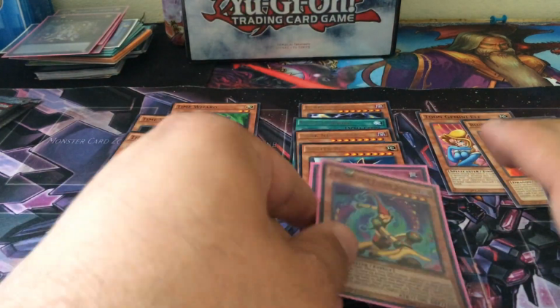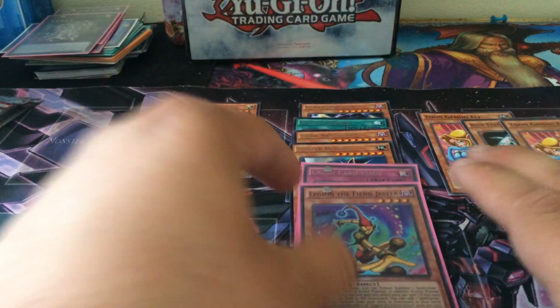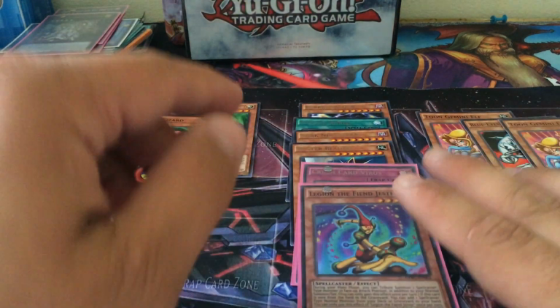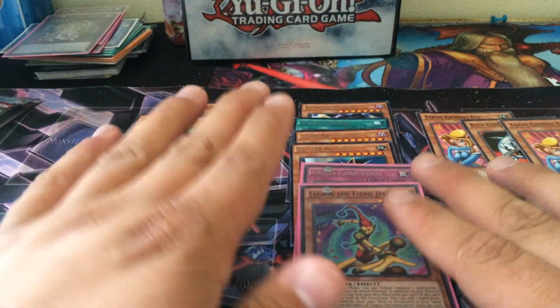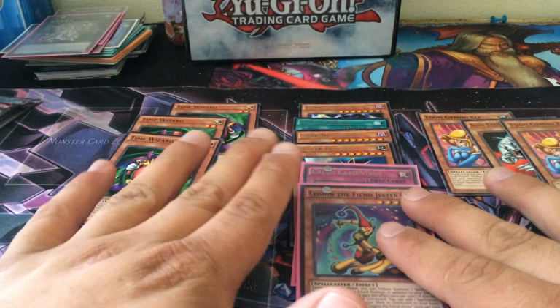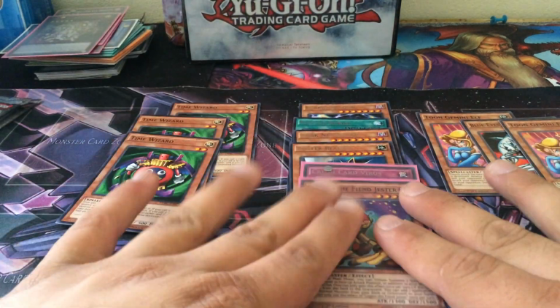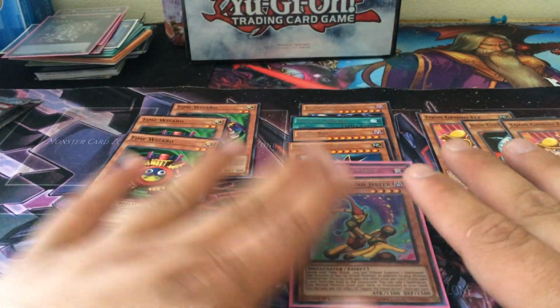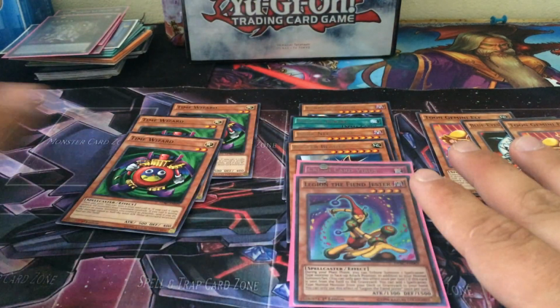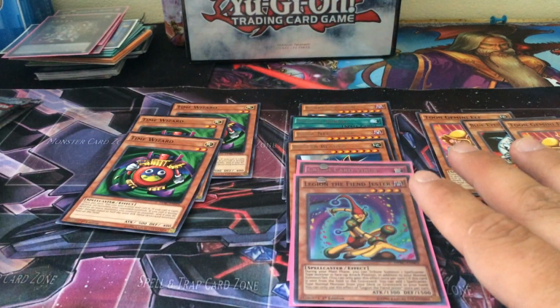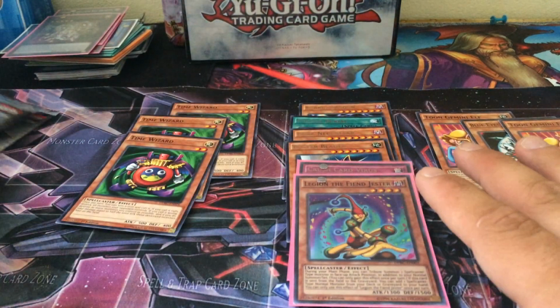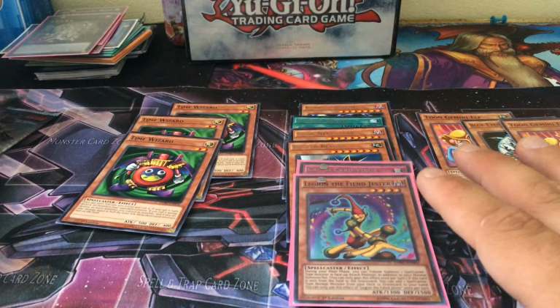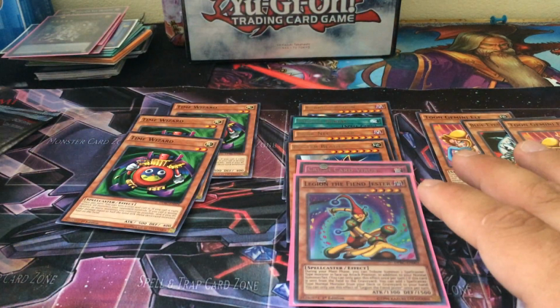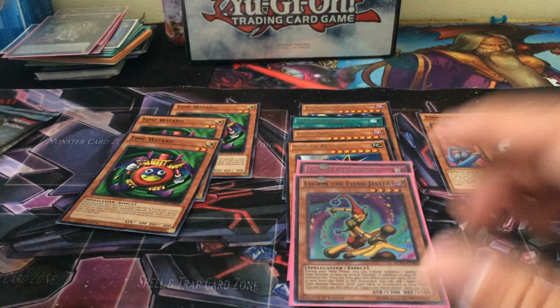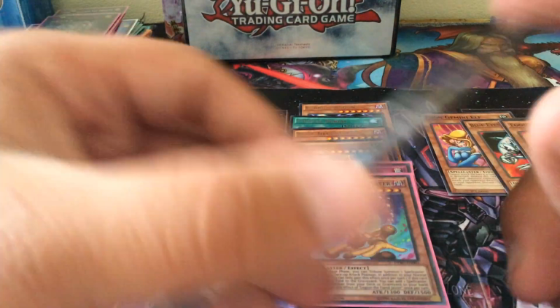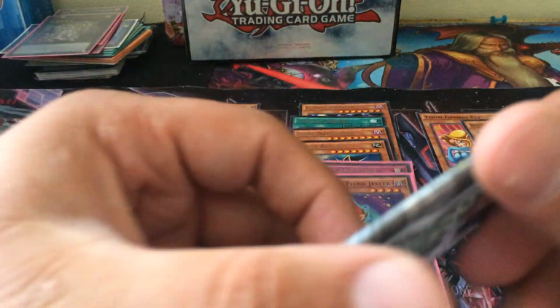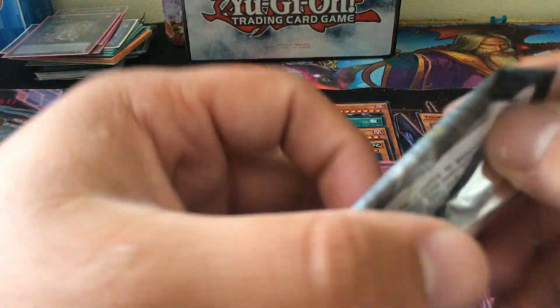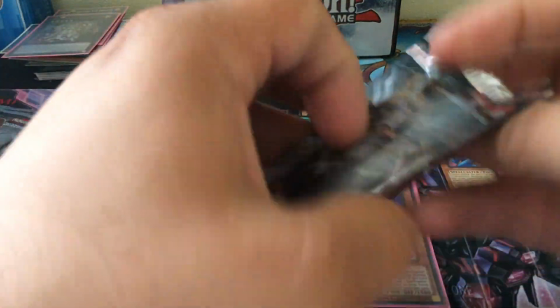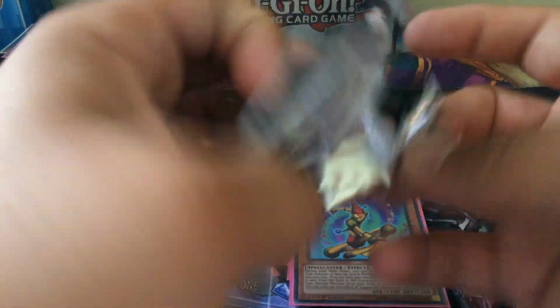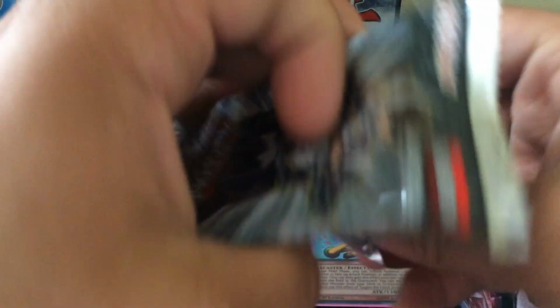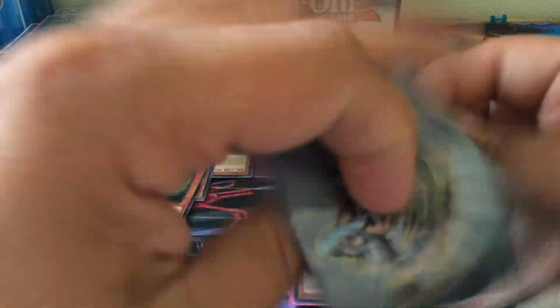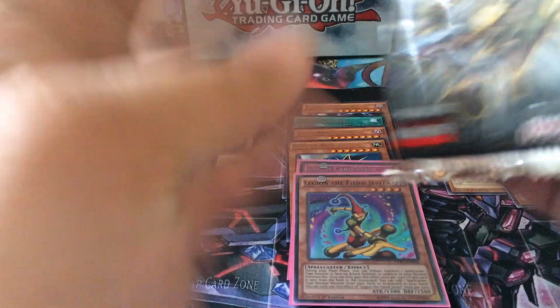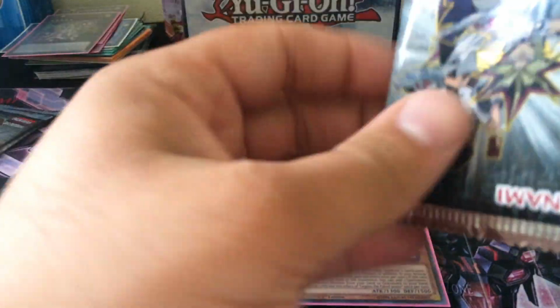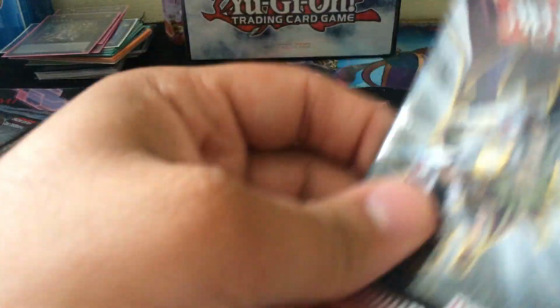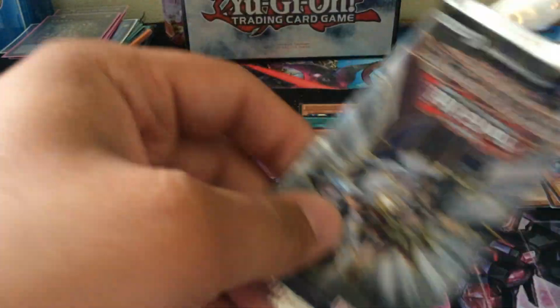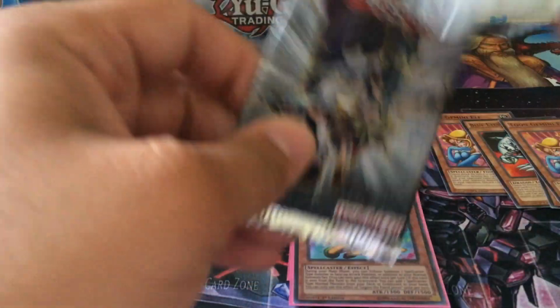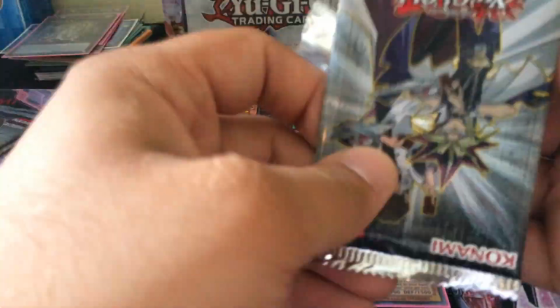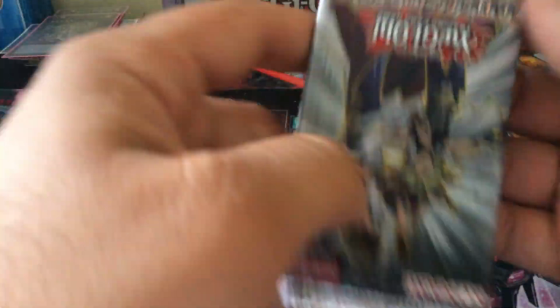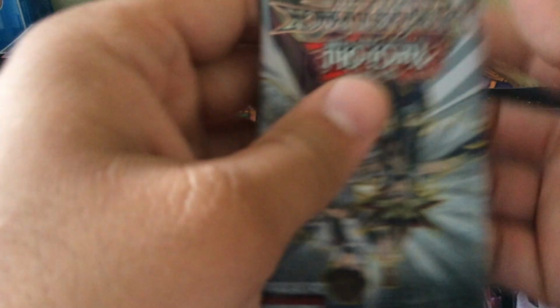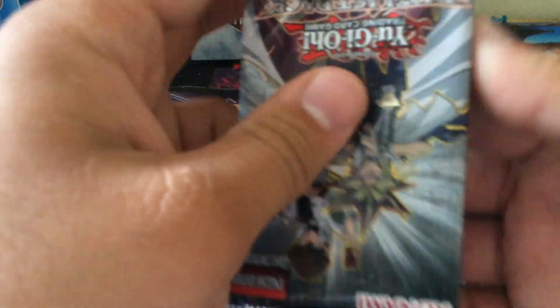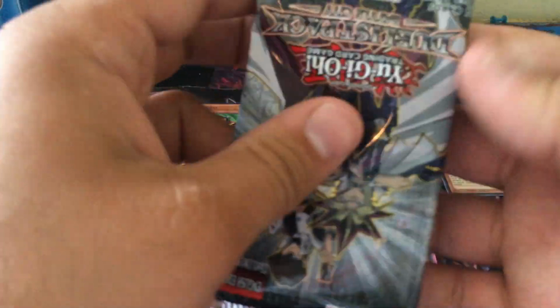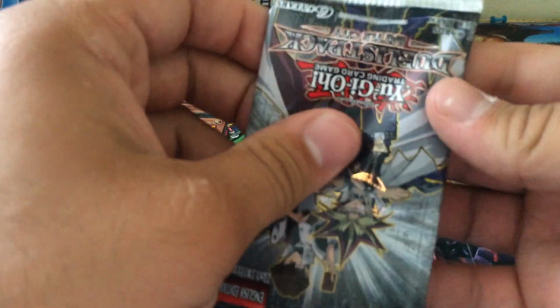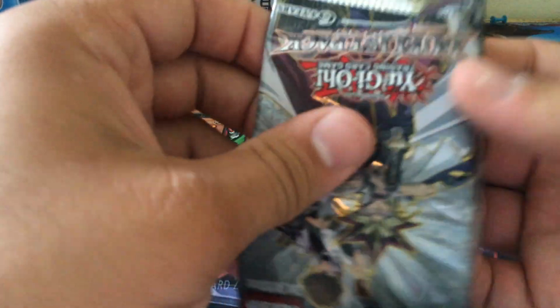Legion the Fiend Jester — no idea if it's any good, but it's one of the new Supers, so that's awesome. And apparently Dark Magician Girl is in here as a Super too. Pretty cool — I'd like to get one of those just for the collection. I actually don't have one.